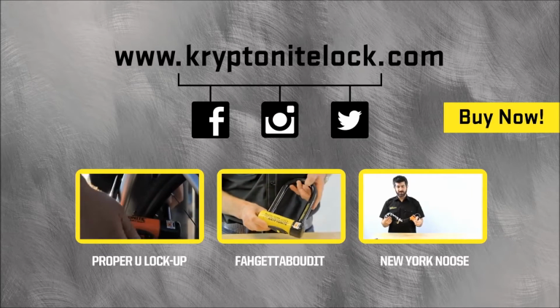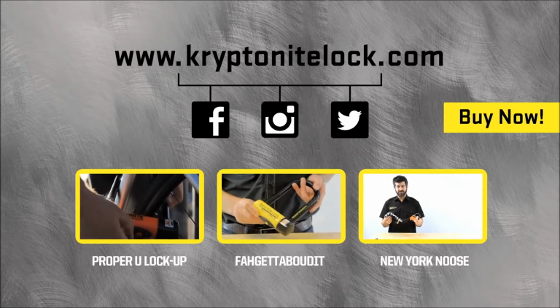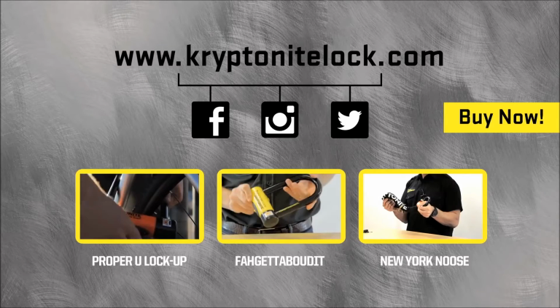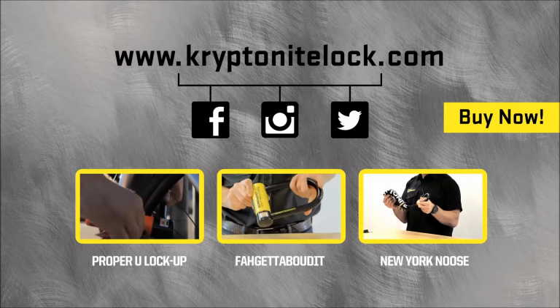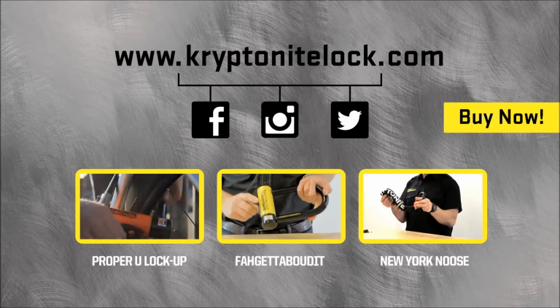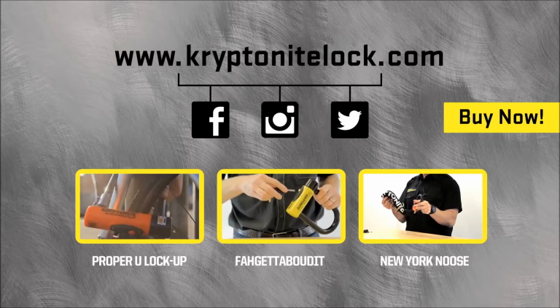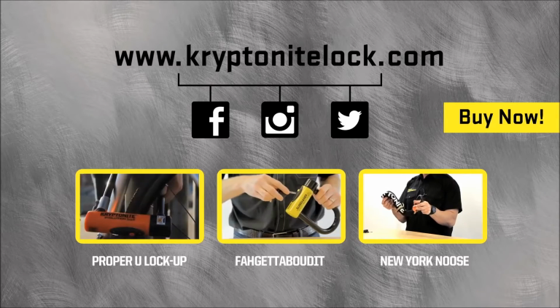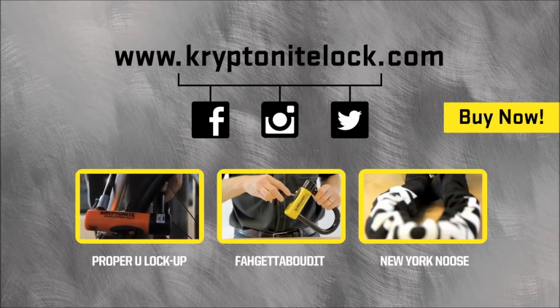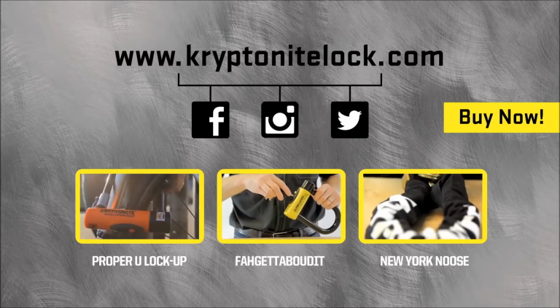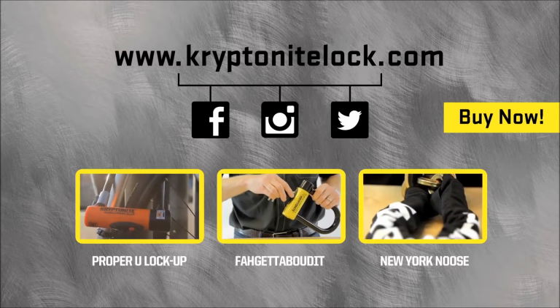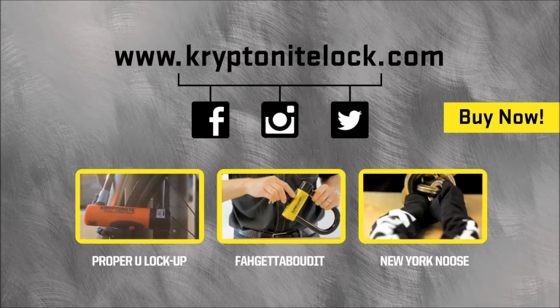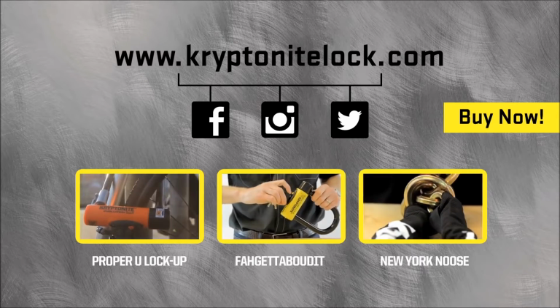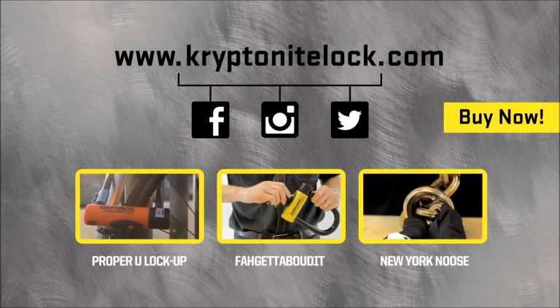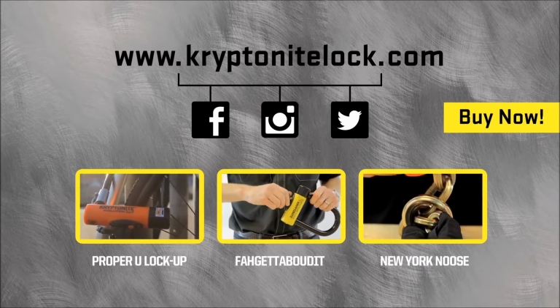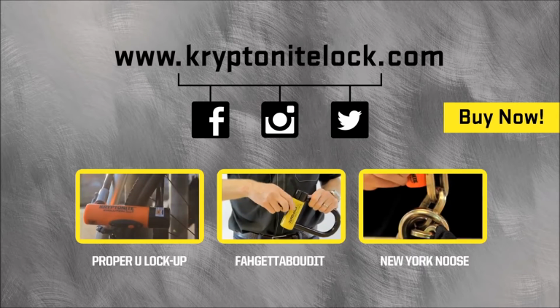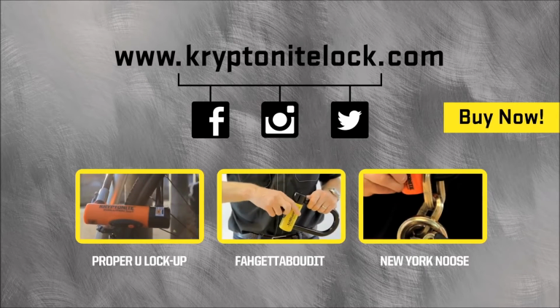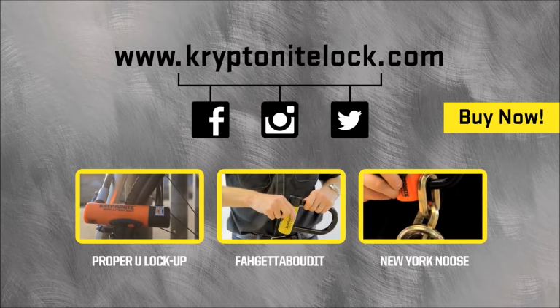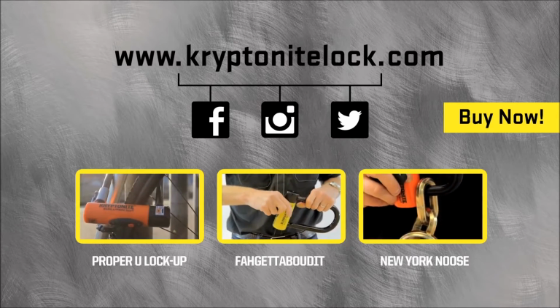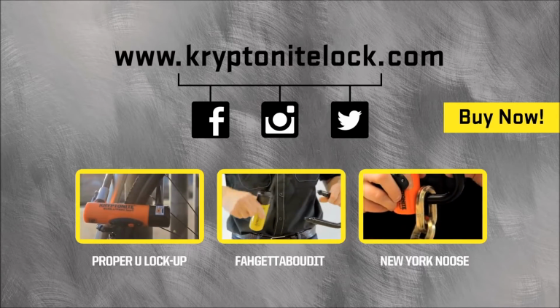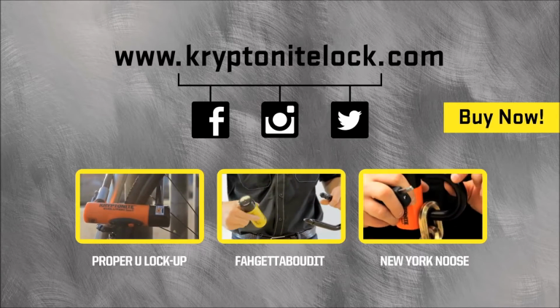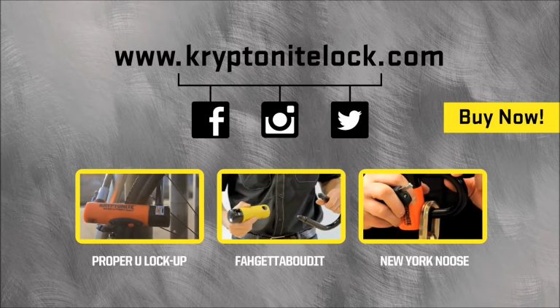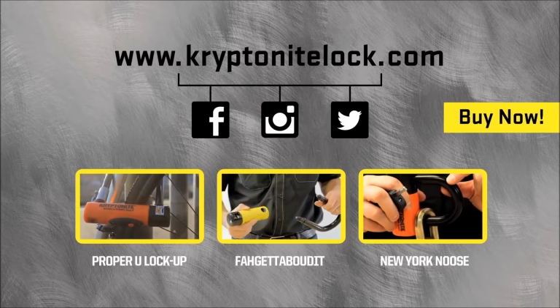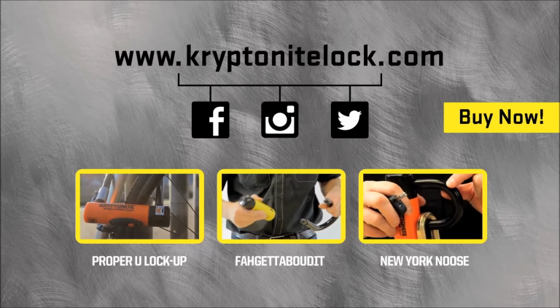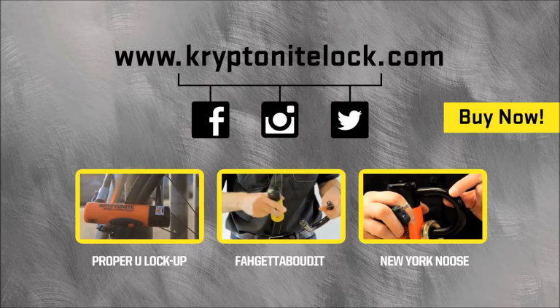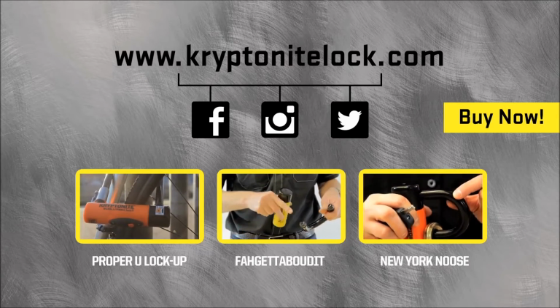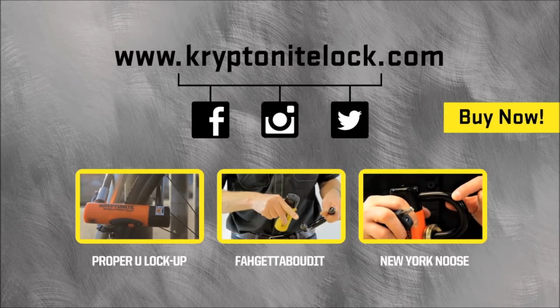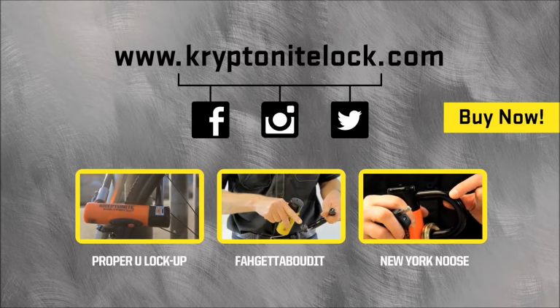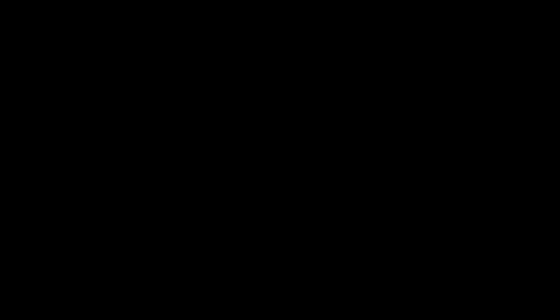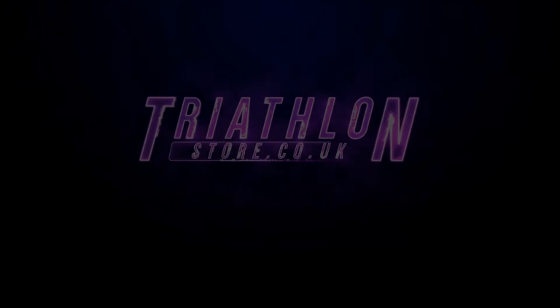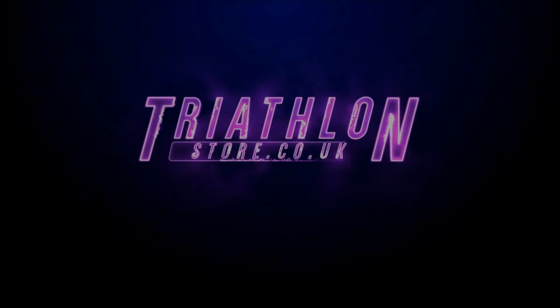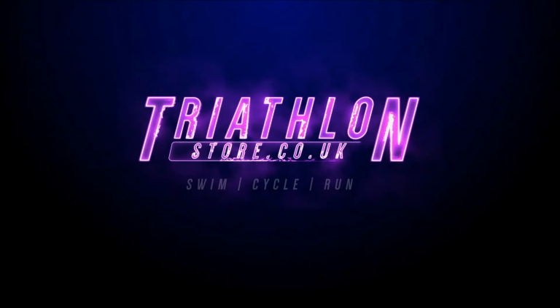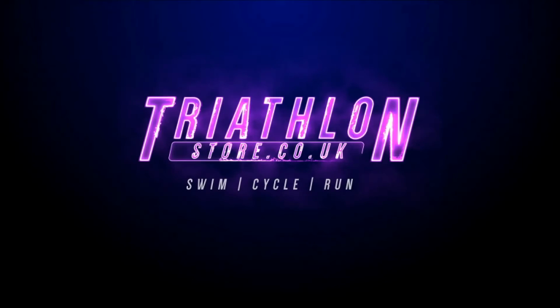Hi, my name is Nick. I'm General Manager of Kryptonite. I'm going to talk to you today about the New York Forget-About-It Lock.